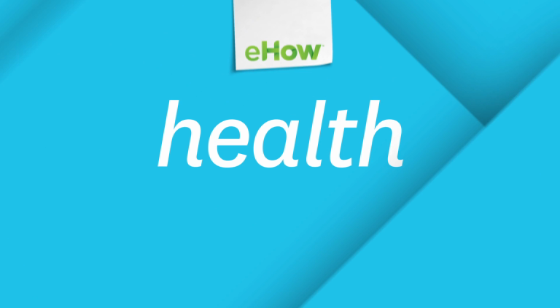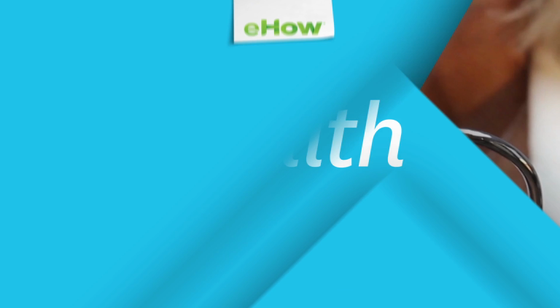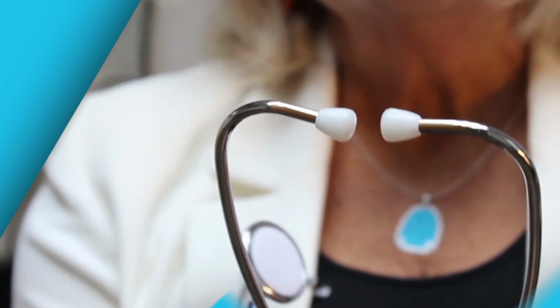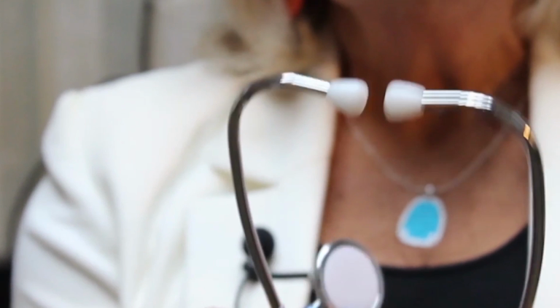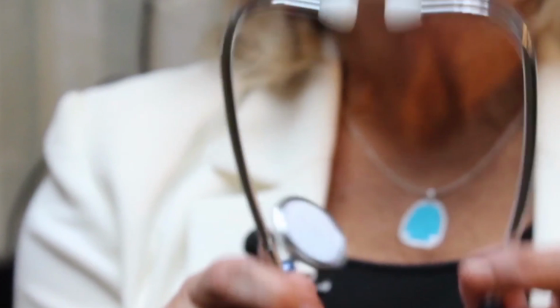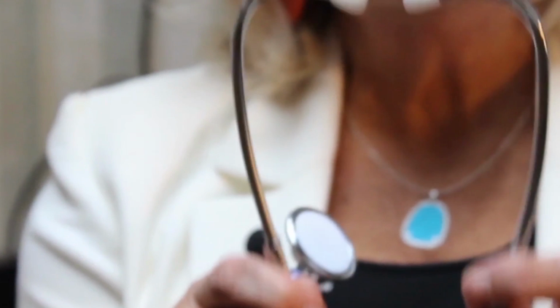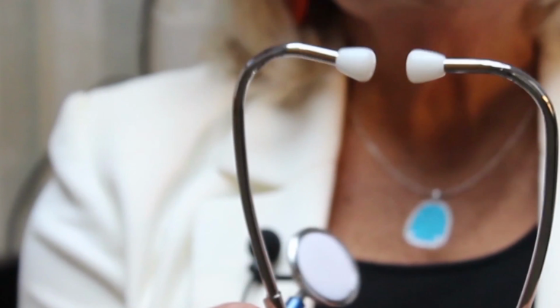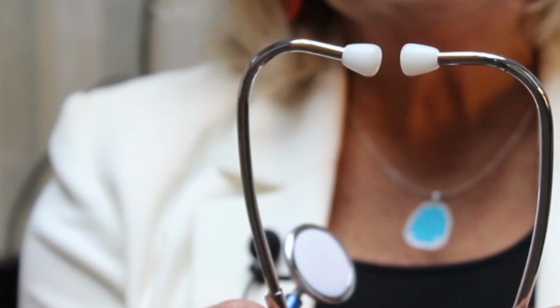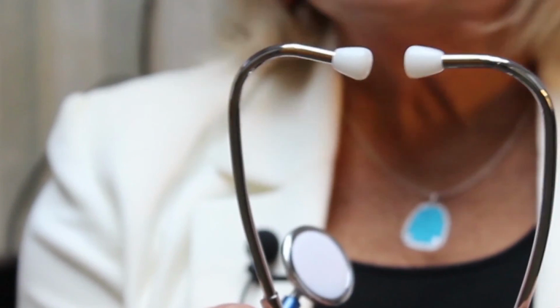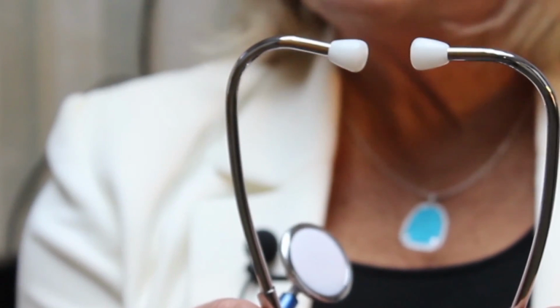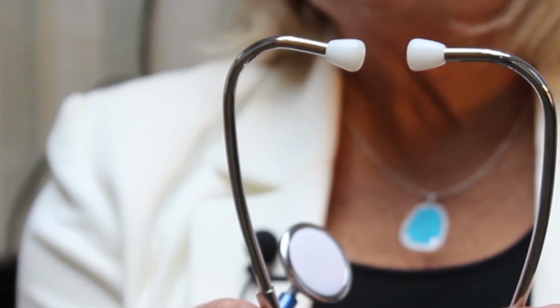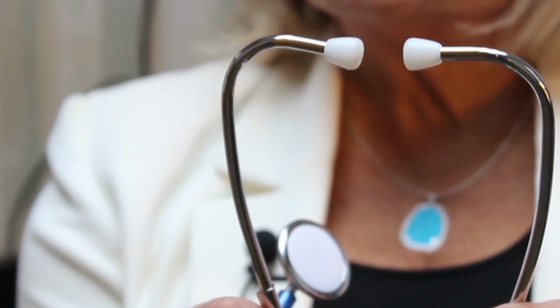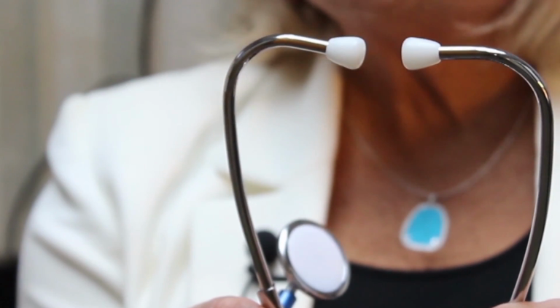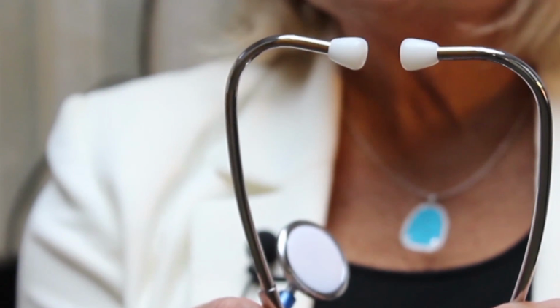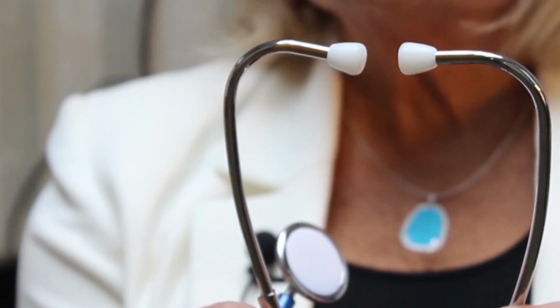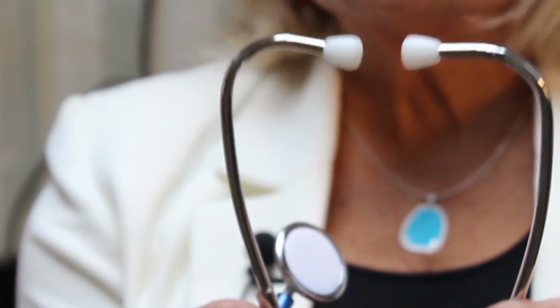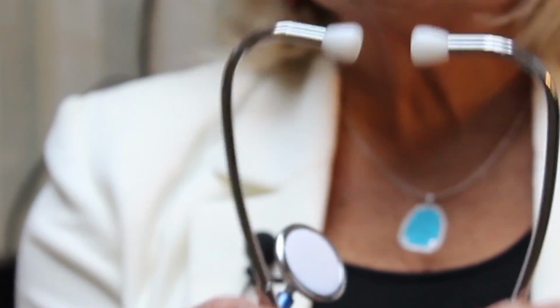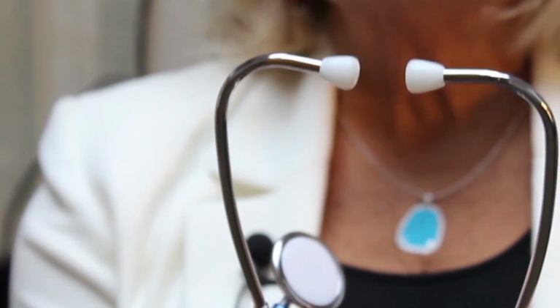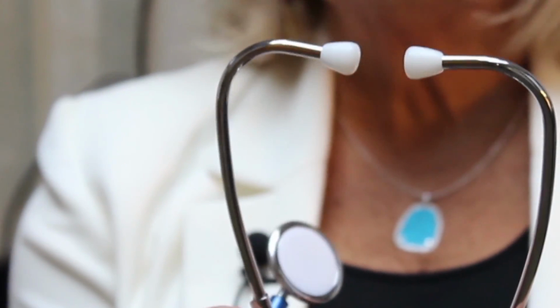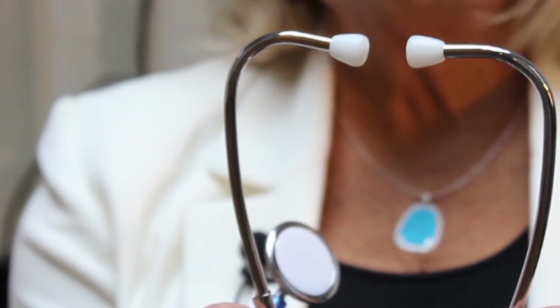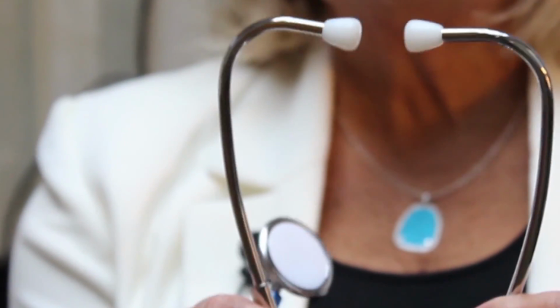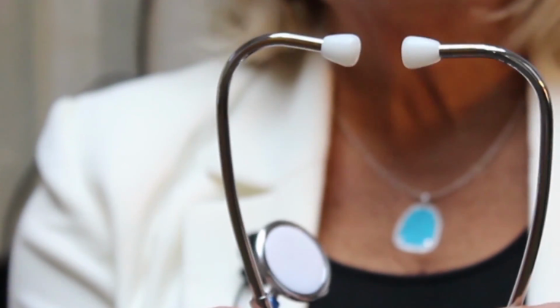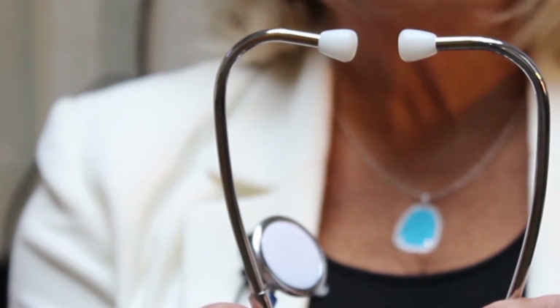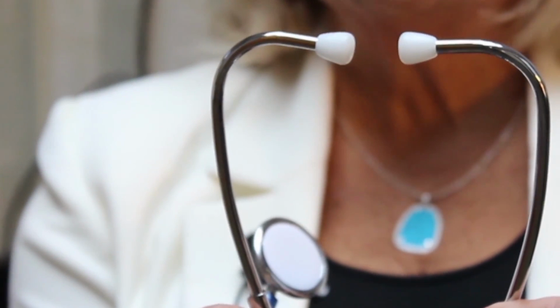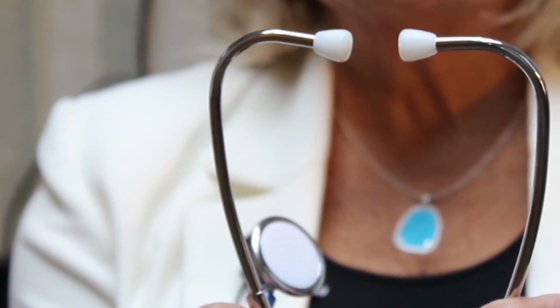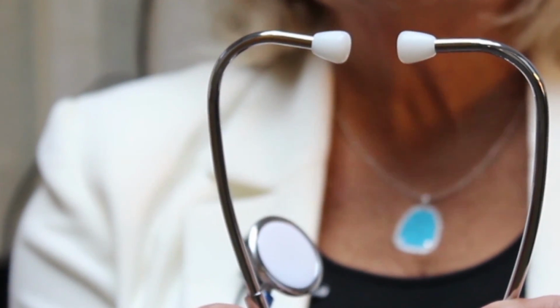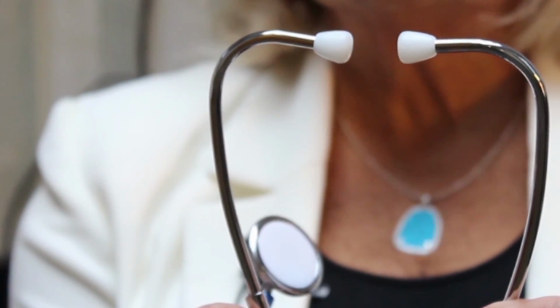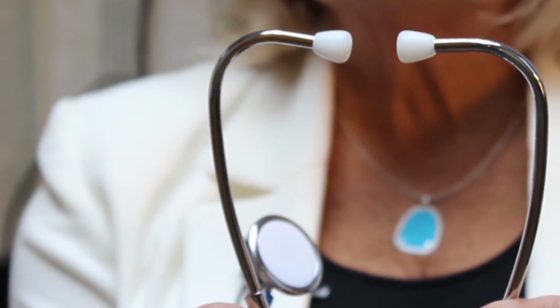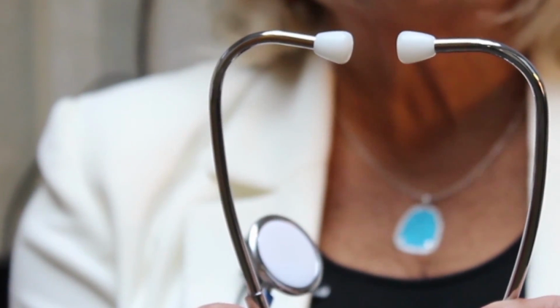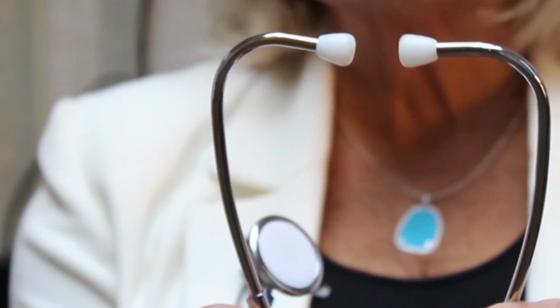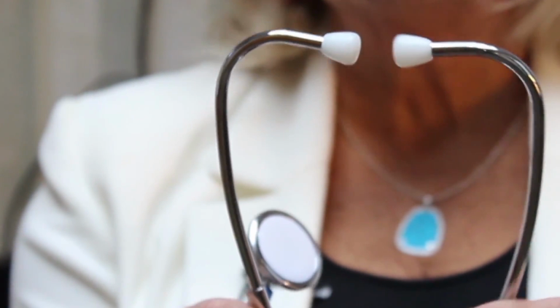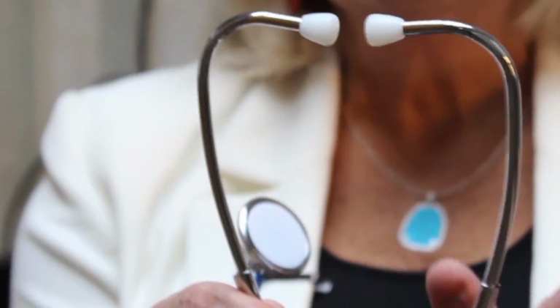Hi, I'm Karen Gibson, president of AmericaNurse. Today we're going to be talking about the use of the stethoscope.